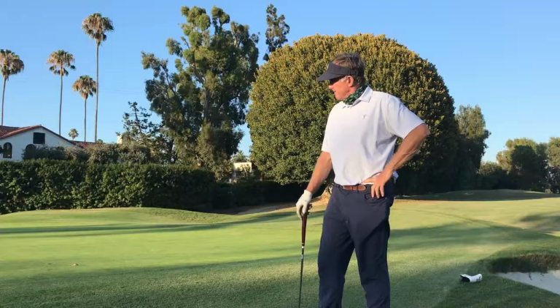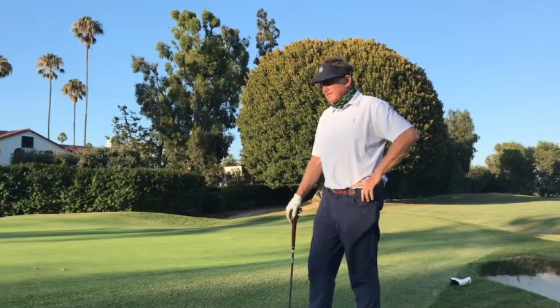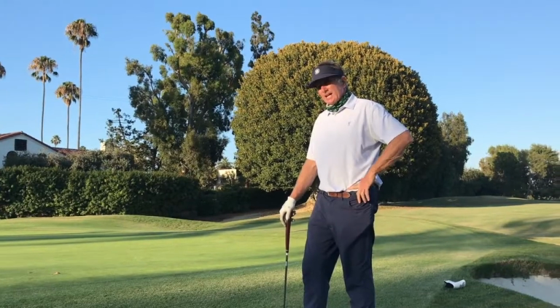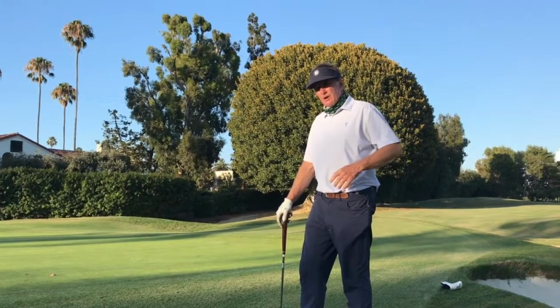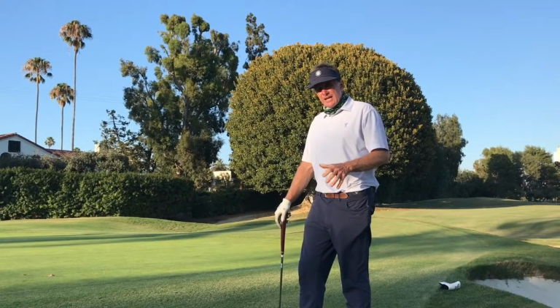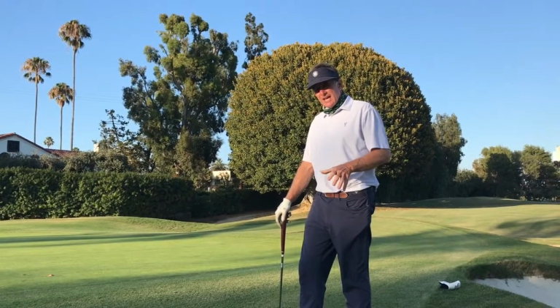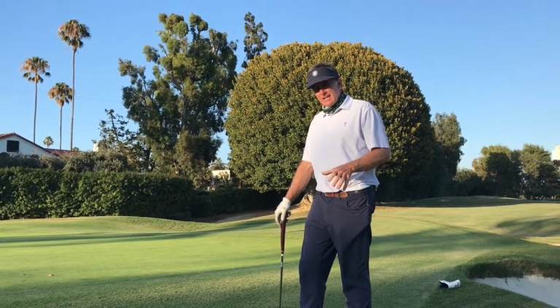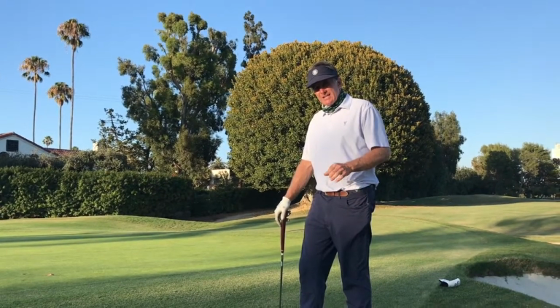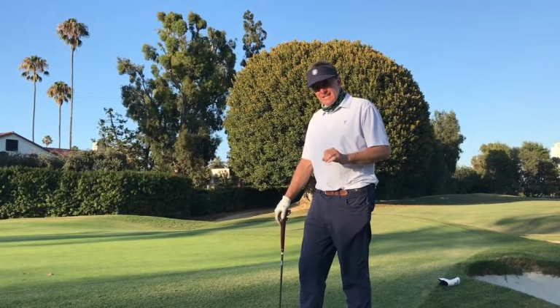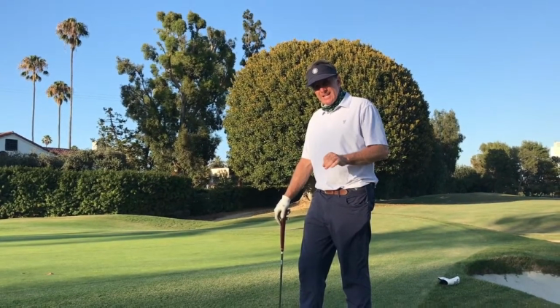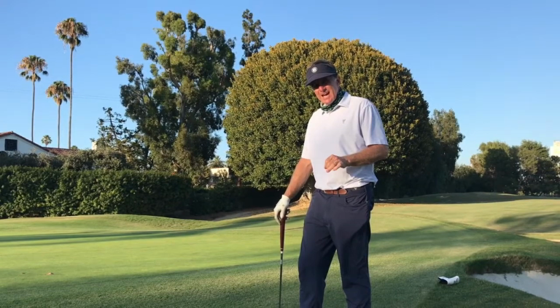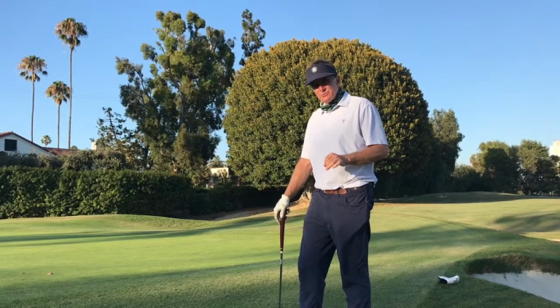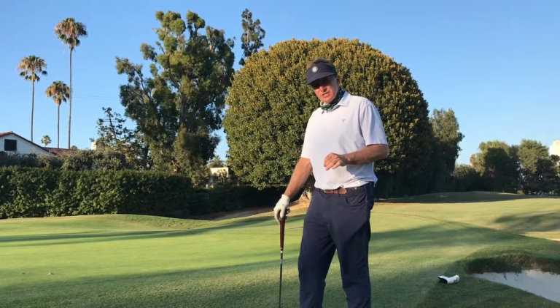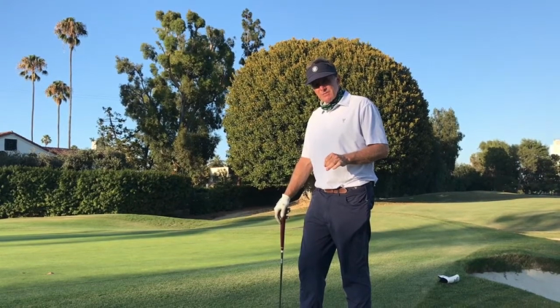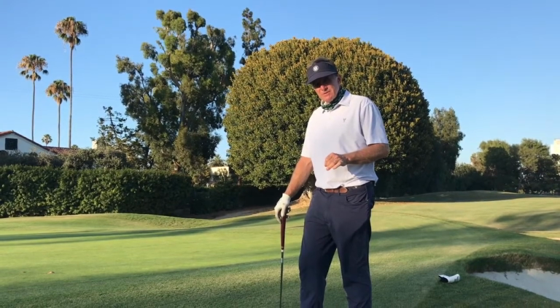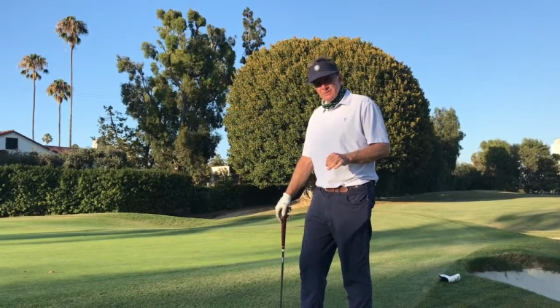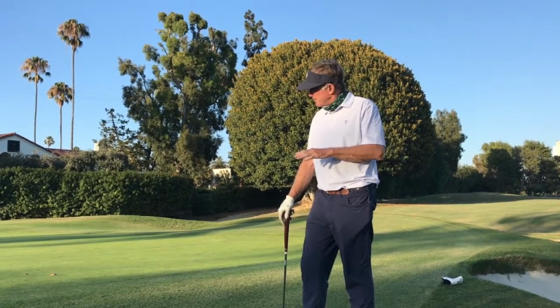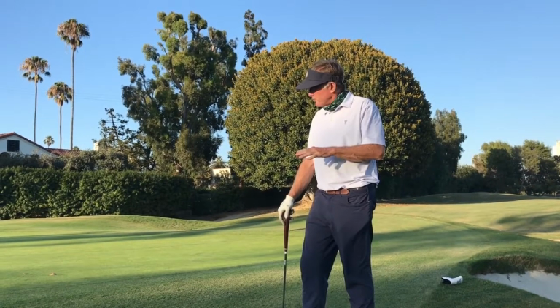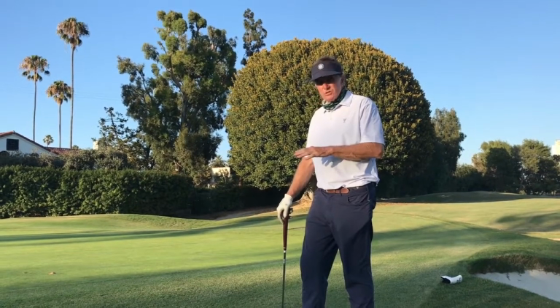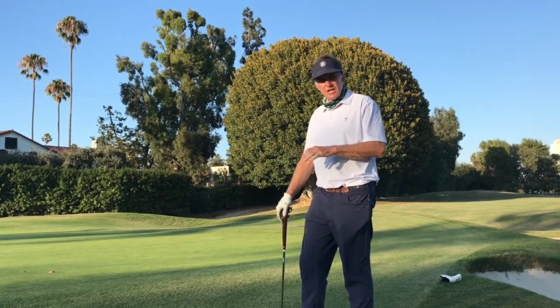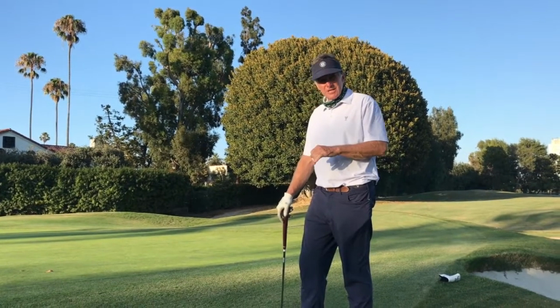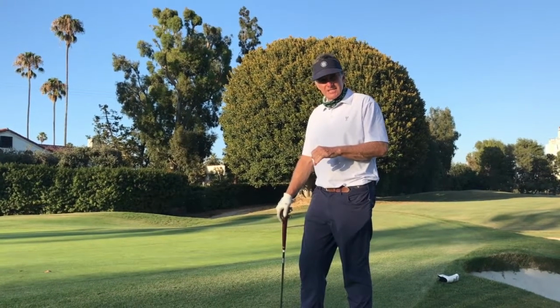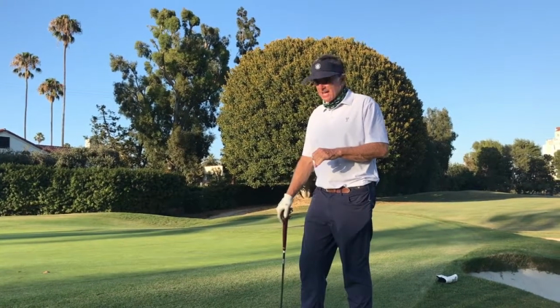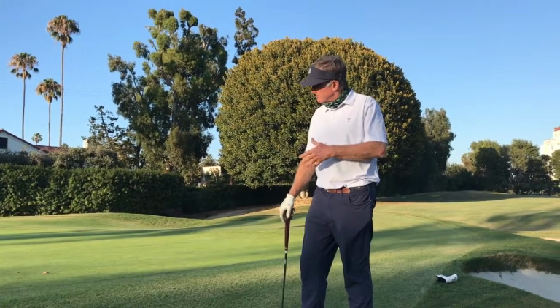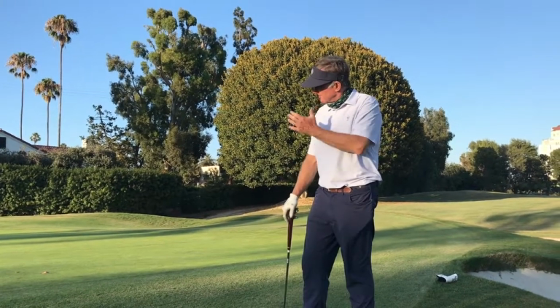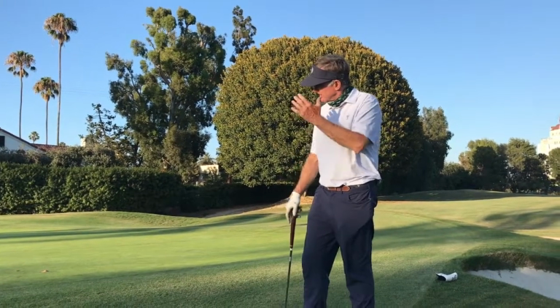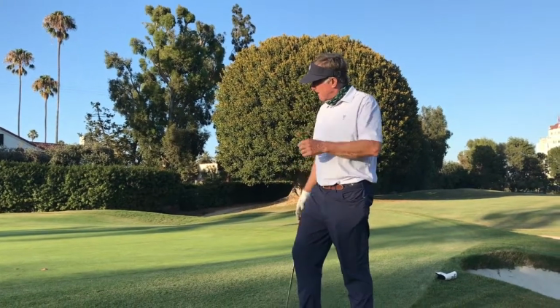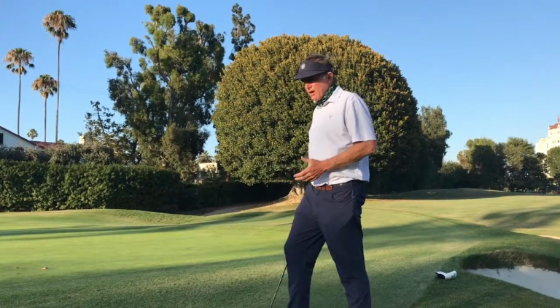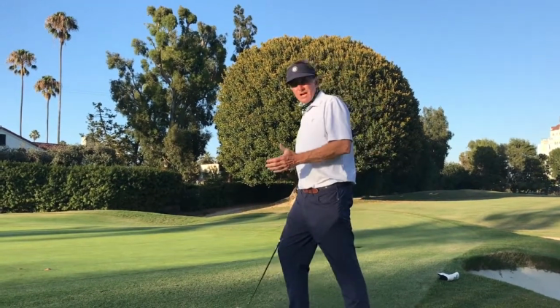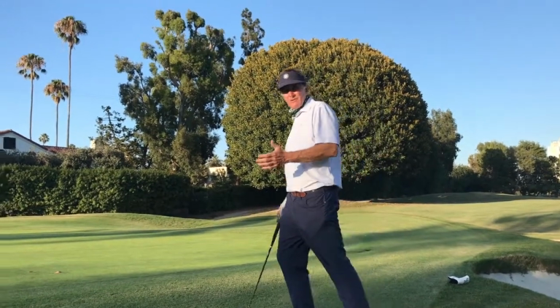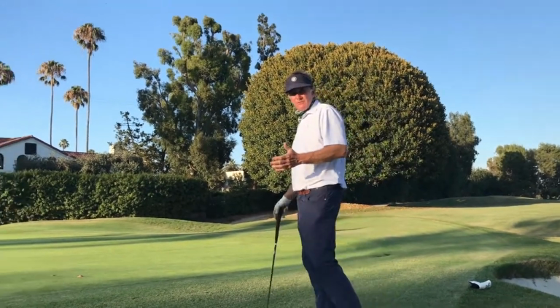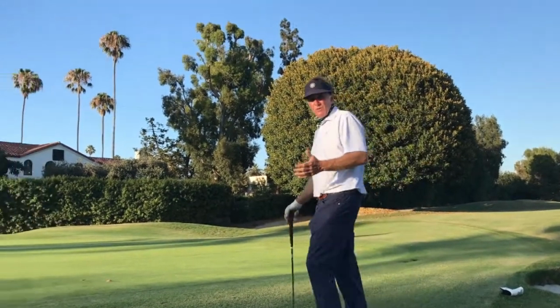Once again, I could probably hit that 10 times with a chip and maybe one or two times get inside of it. So I'm walking off here with a 4.